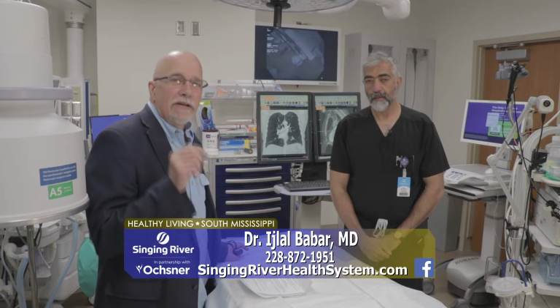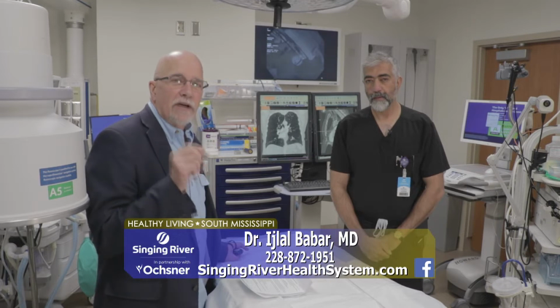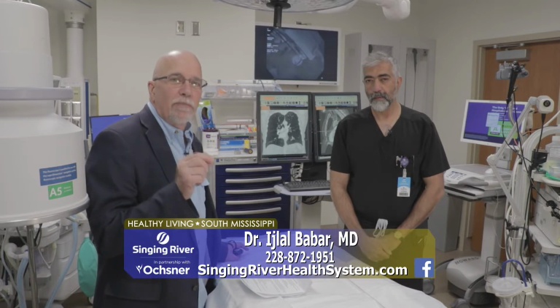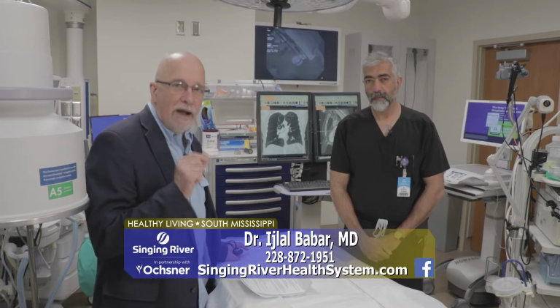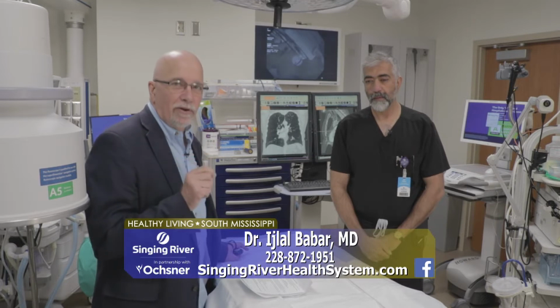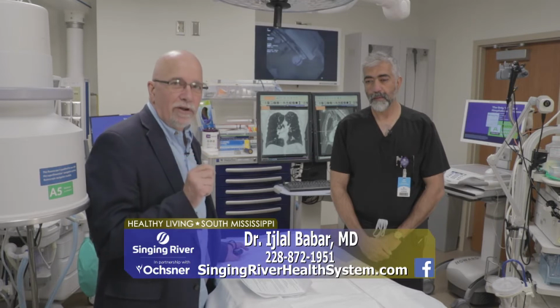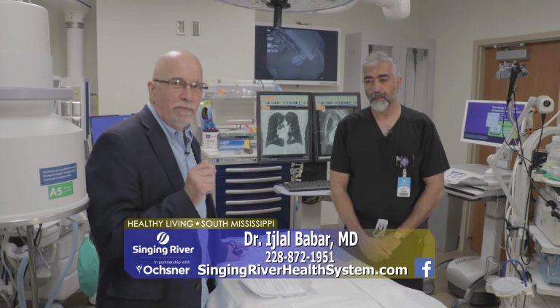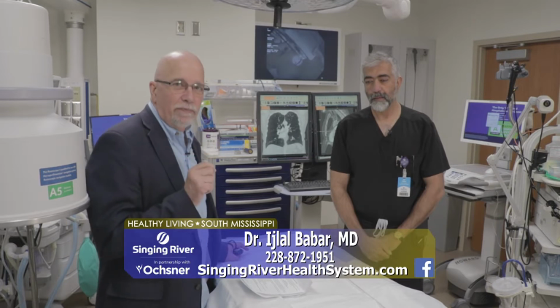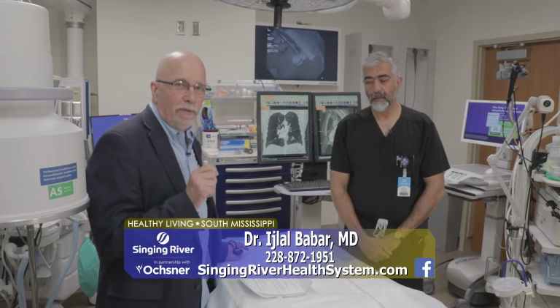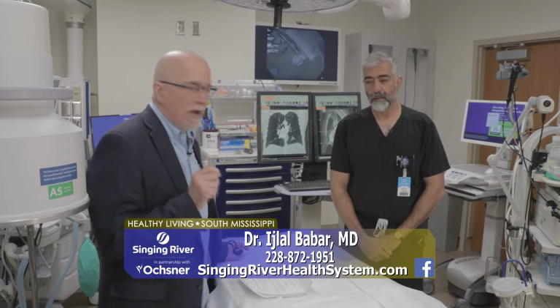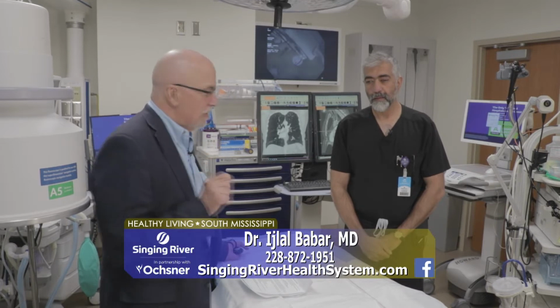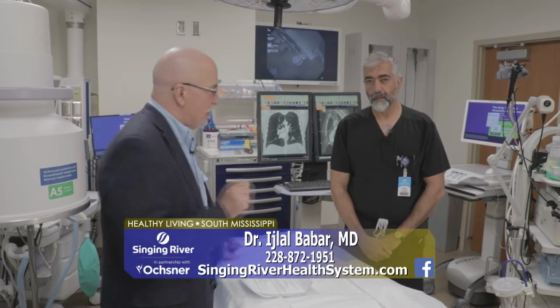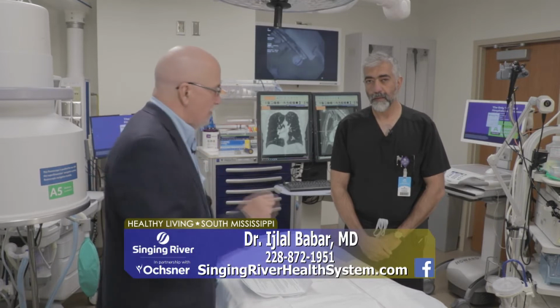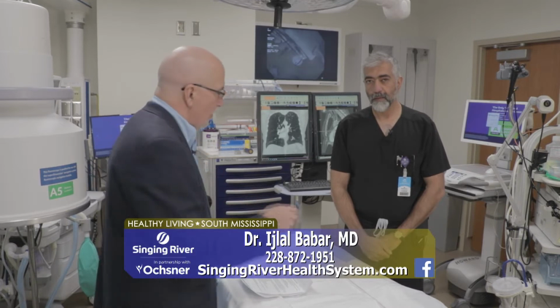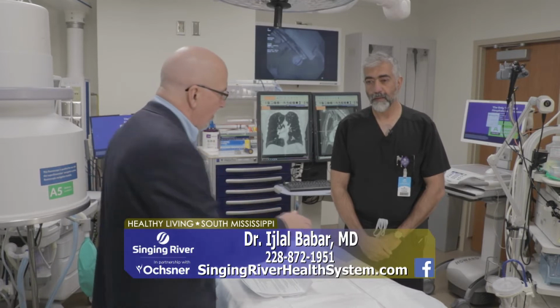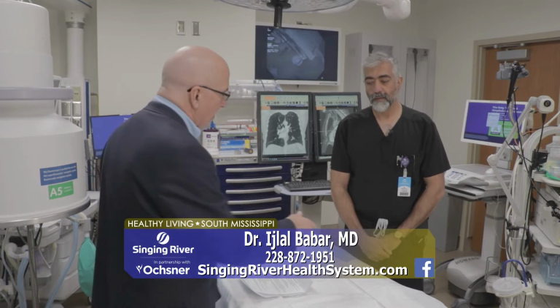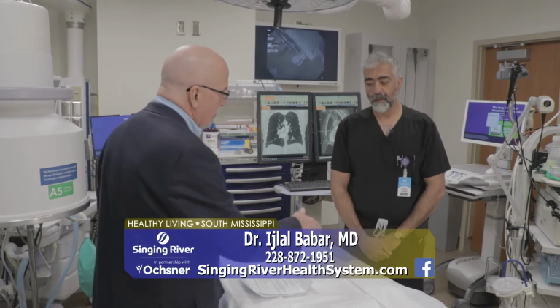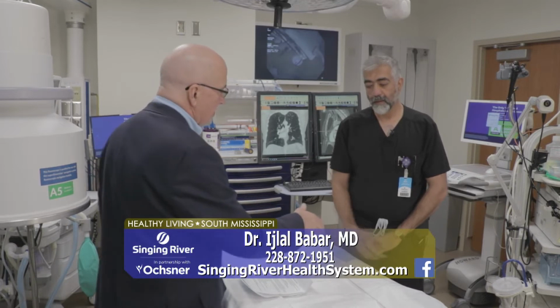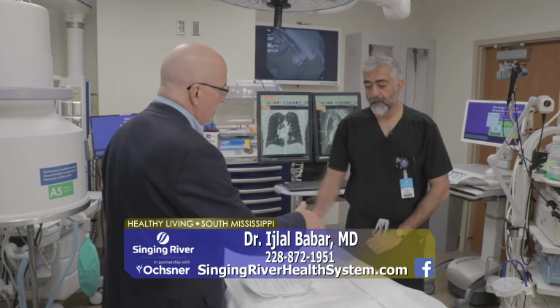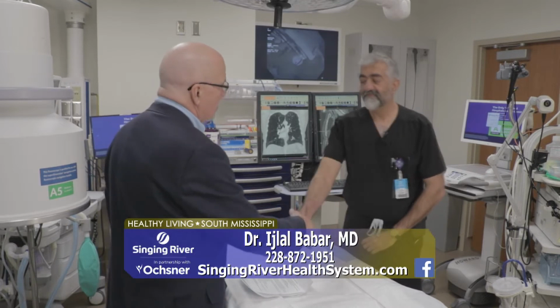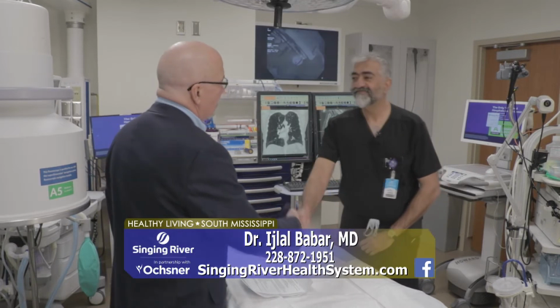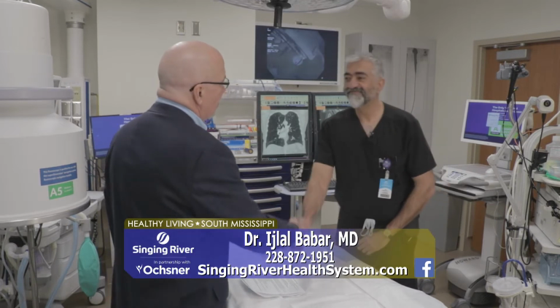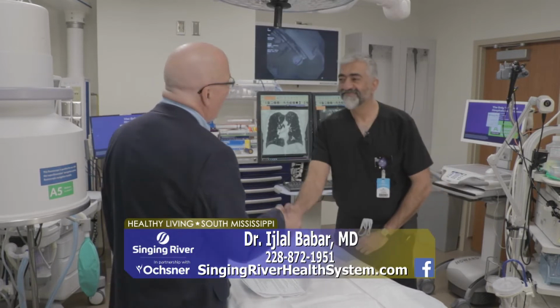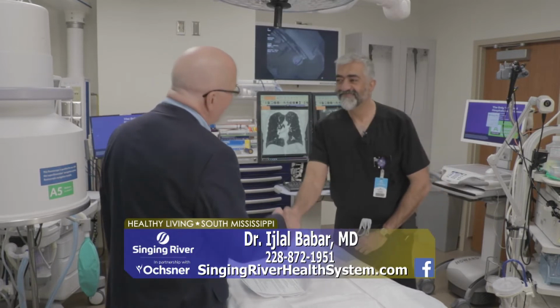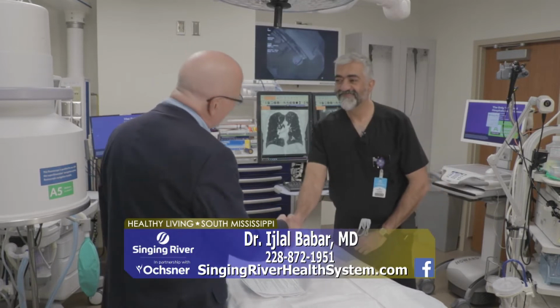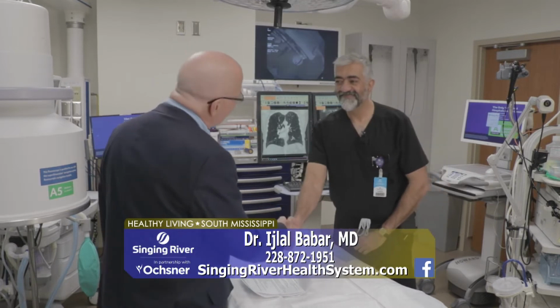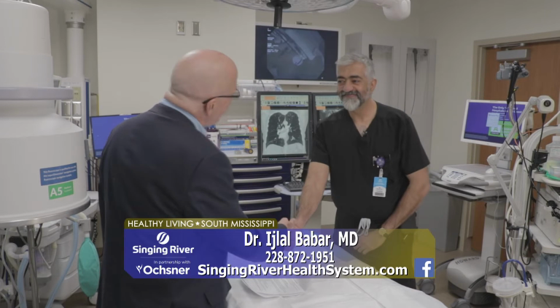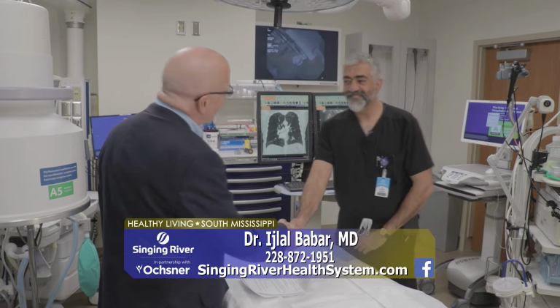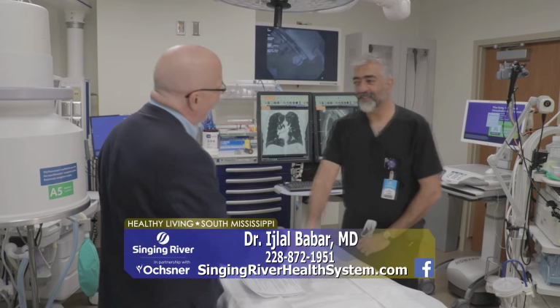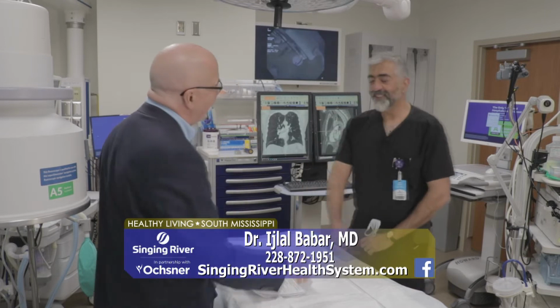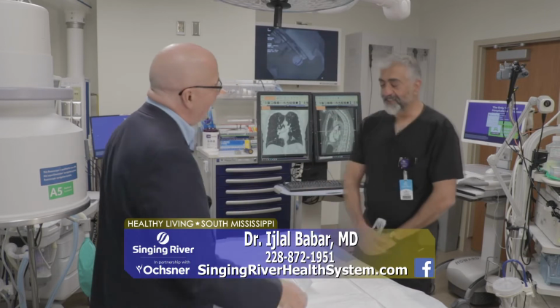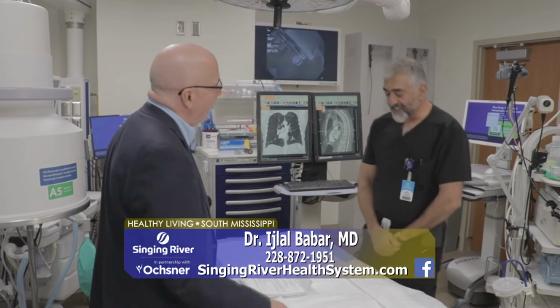Dr. Bobber, pulmonologist here, is the only one on the coast that does the surgery. How are you? It's good to see you again. Good to see you, James.